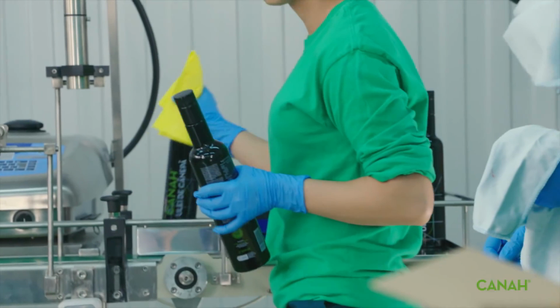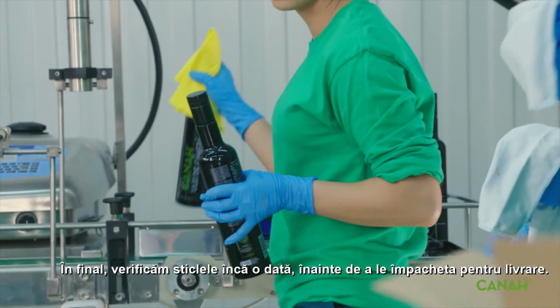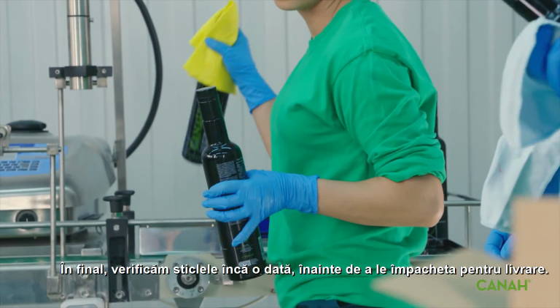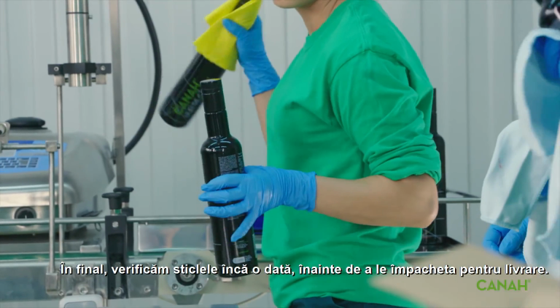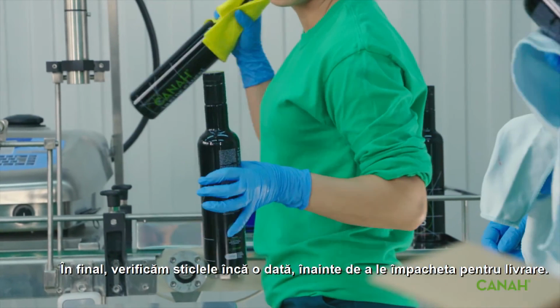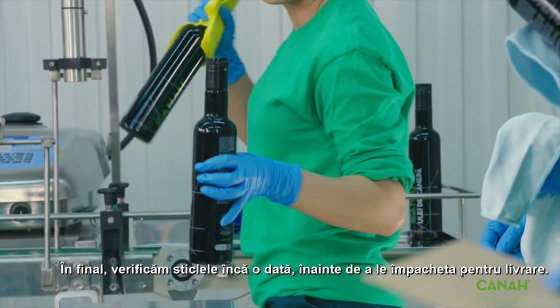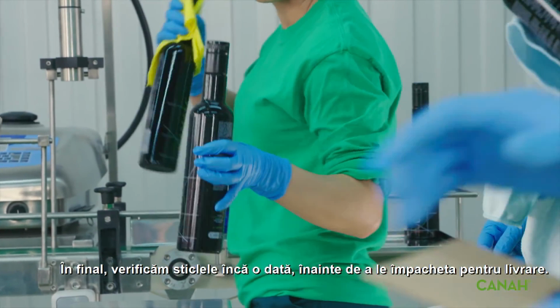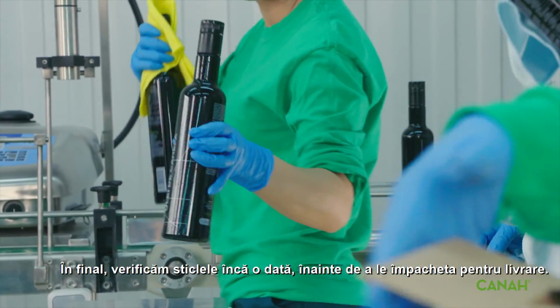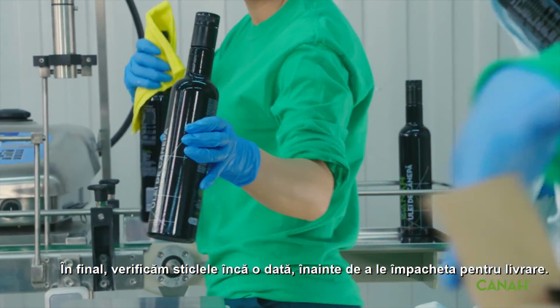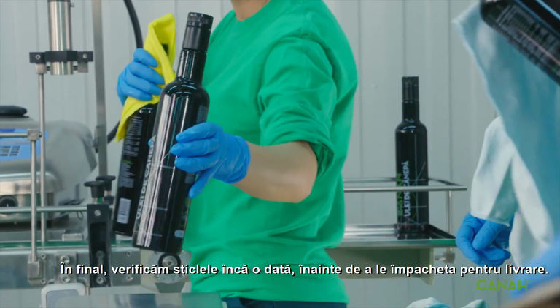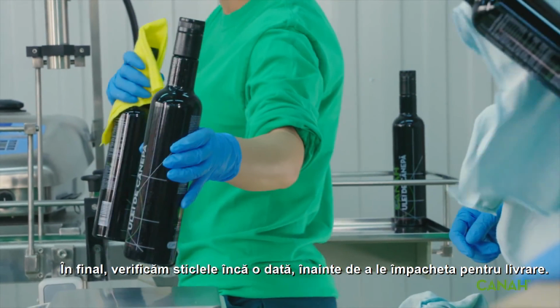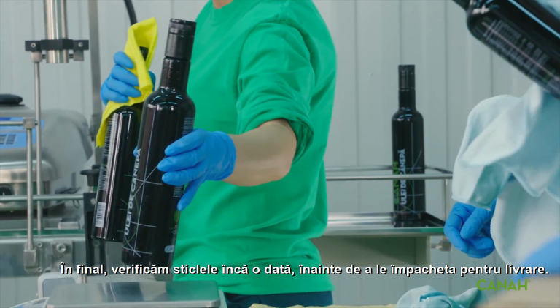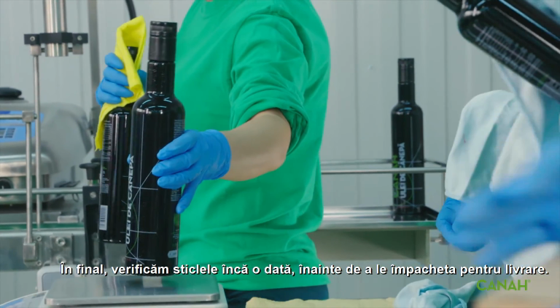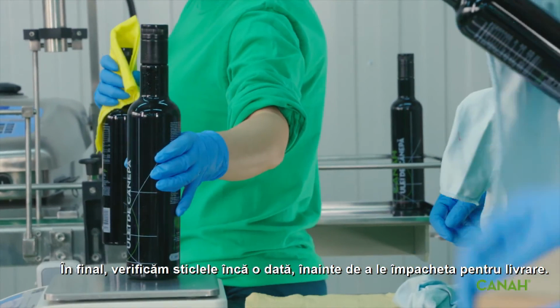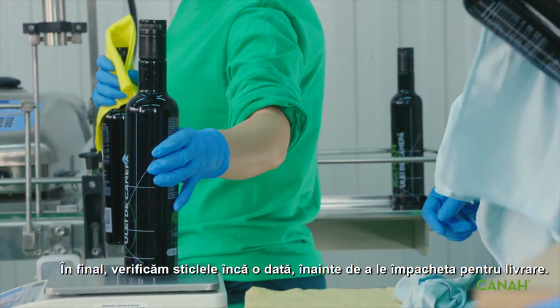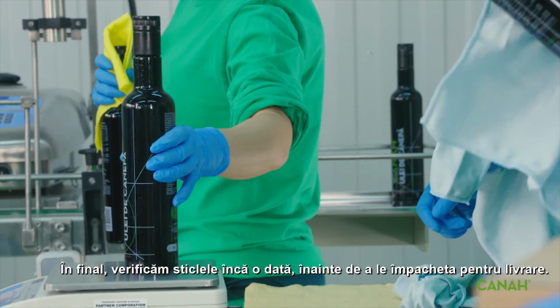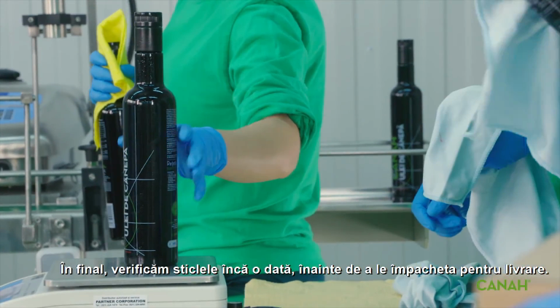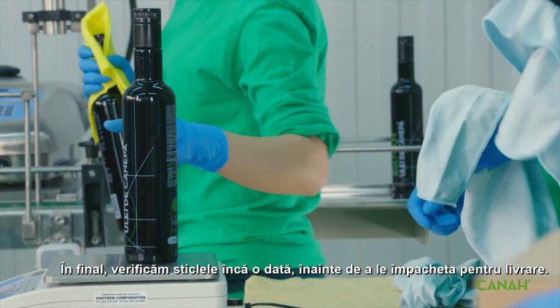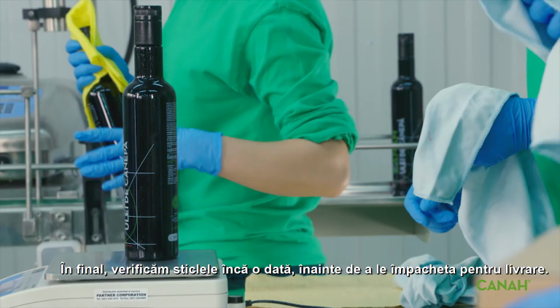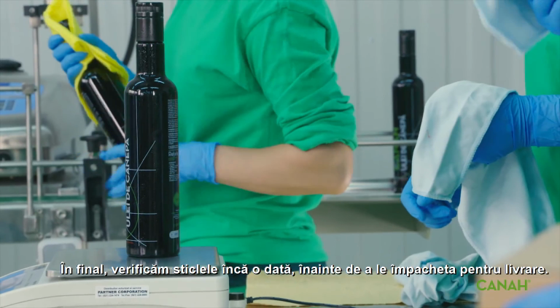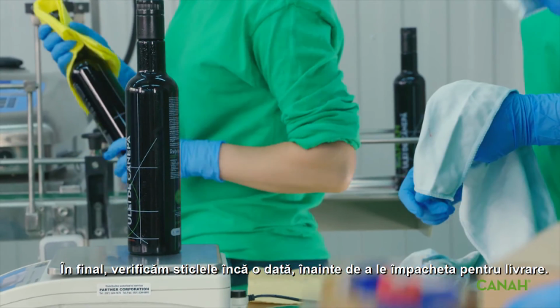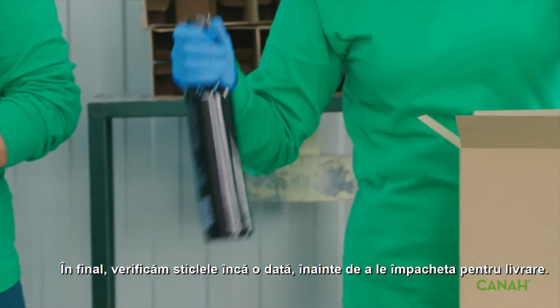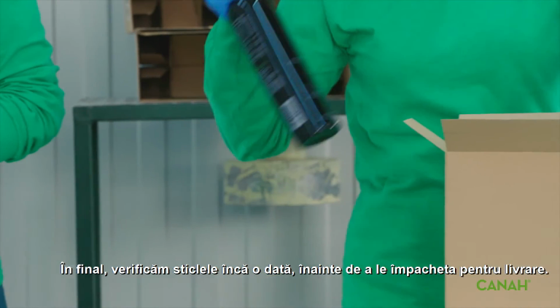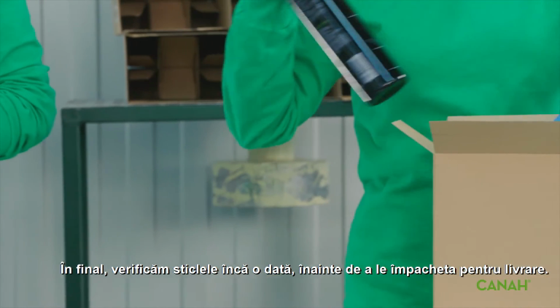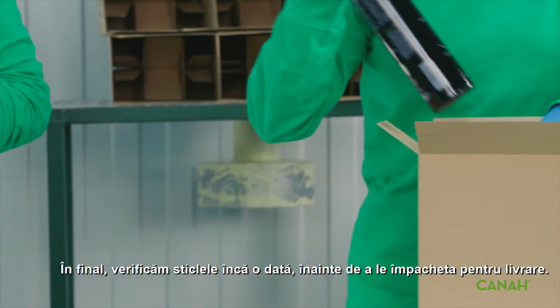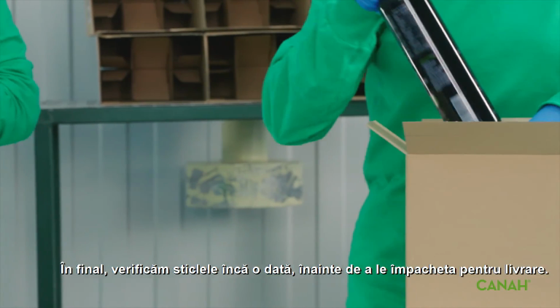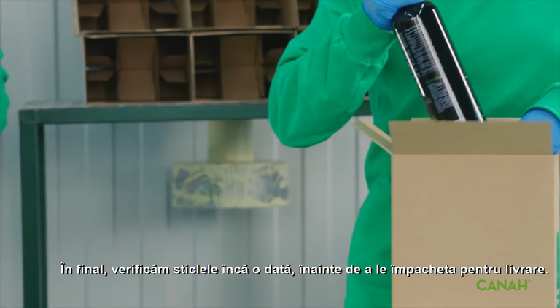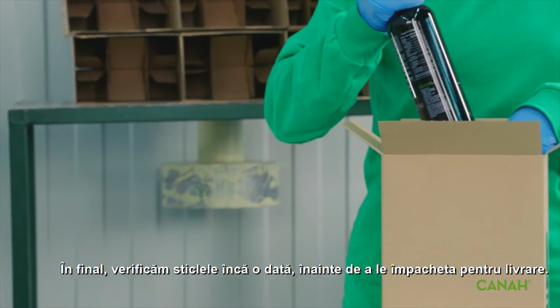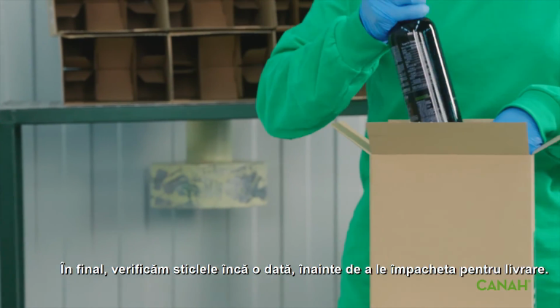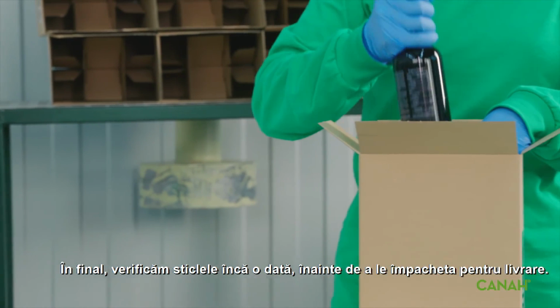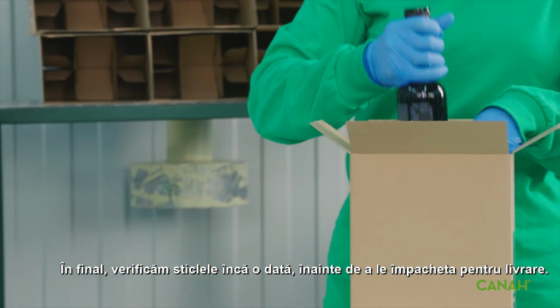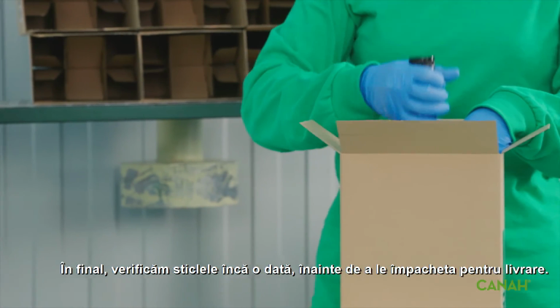Finally, we check the bottle again and wipe it one last time before packing it ready for shipping to their new homes.